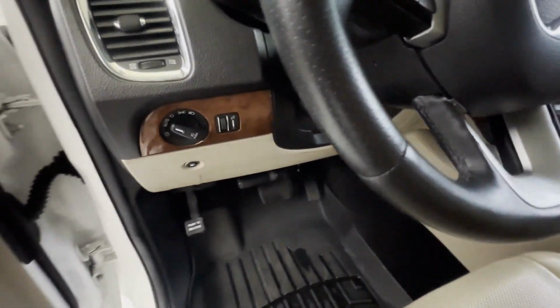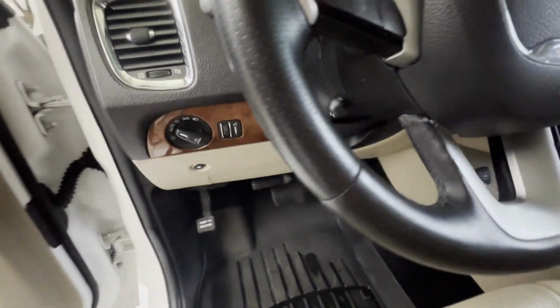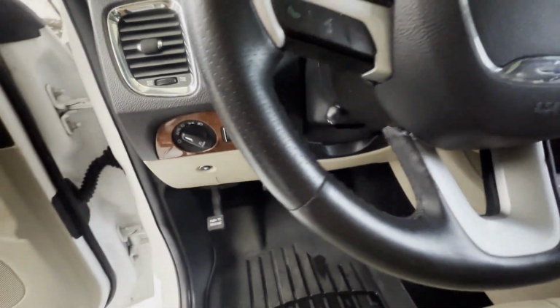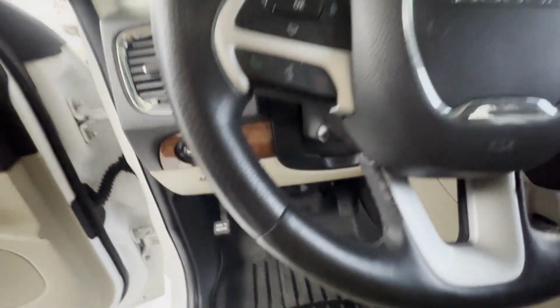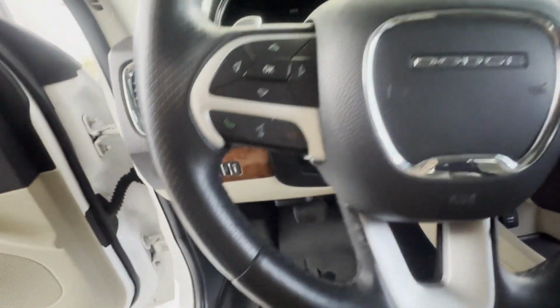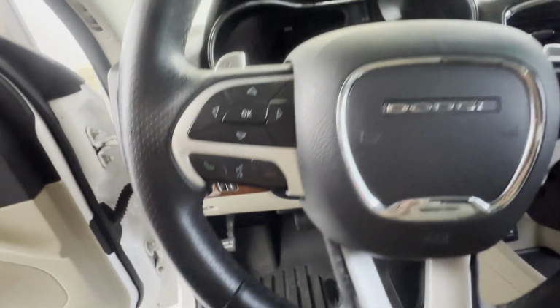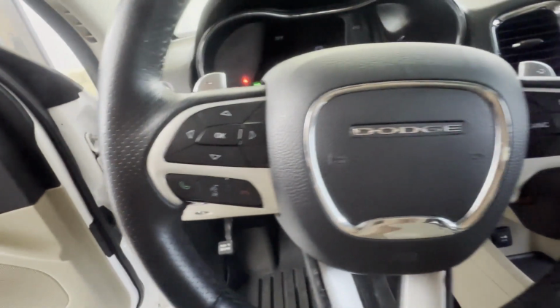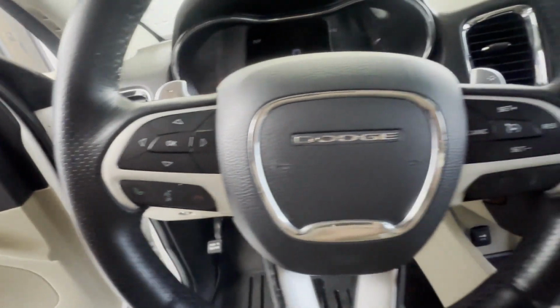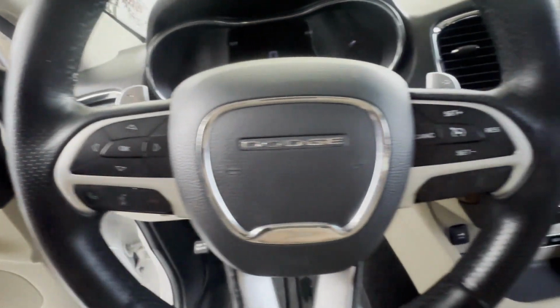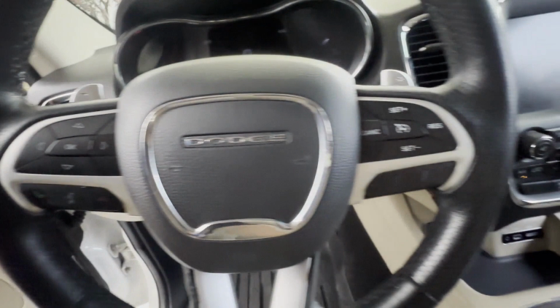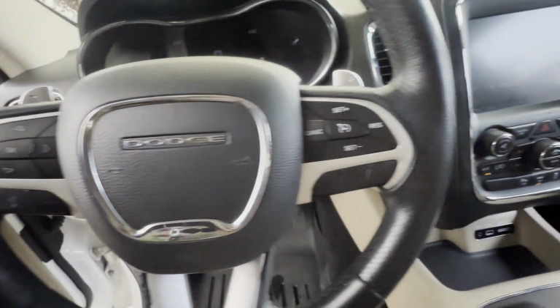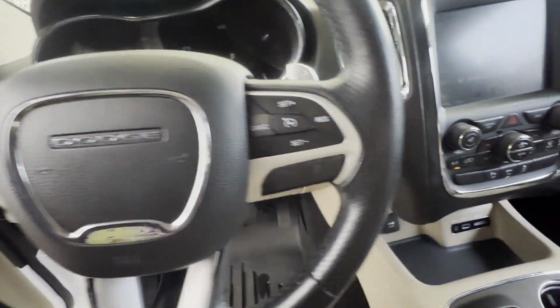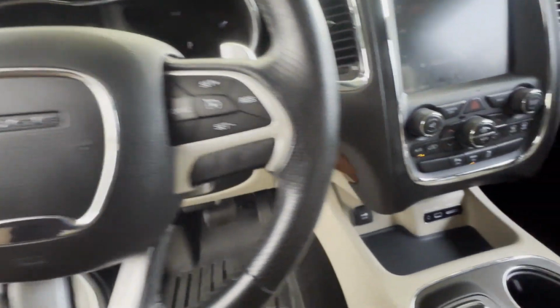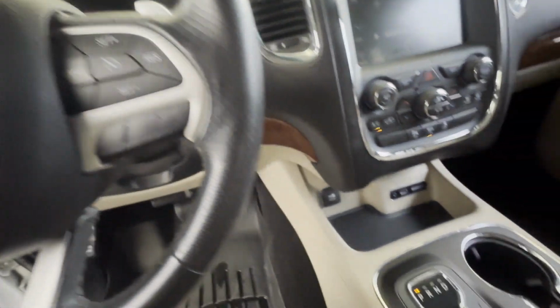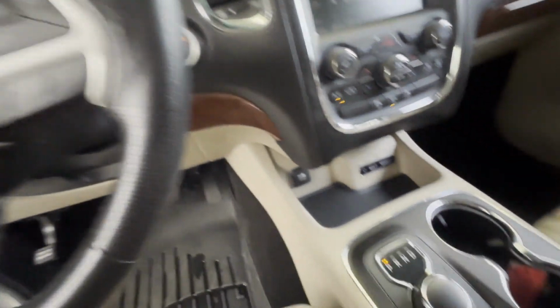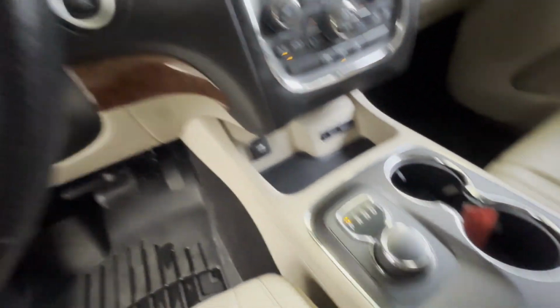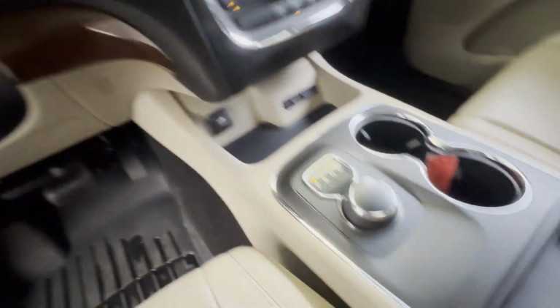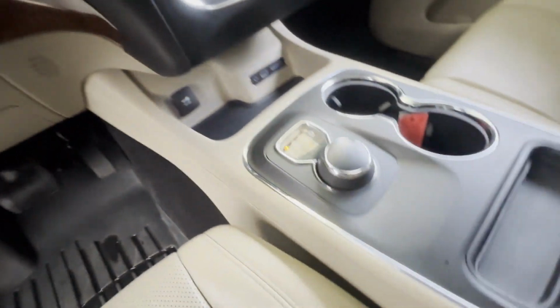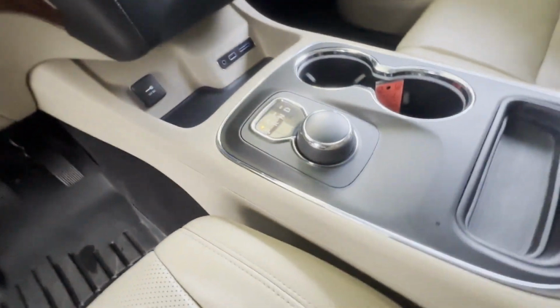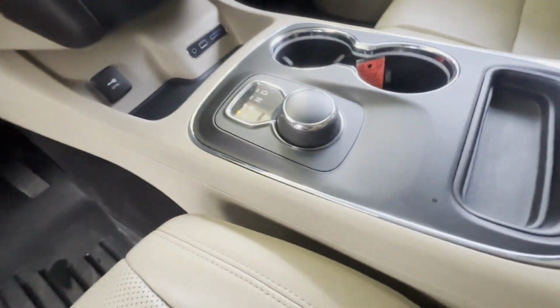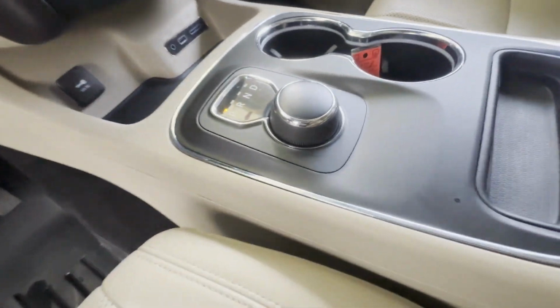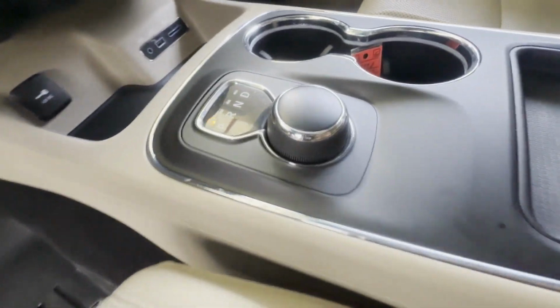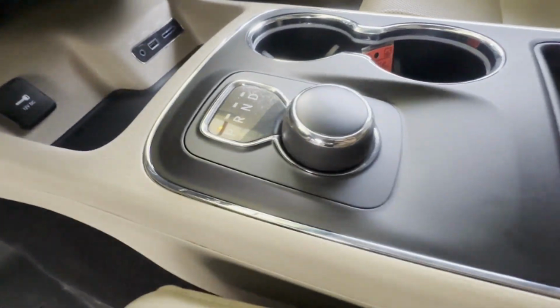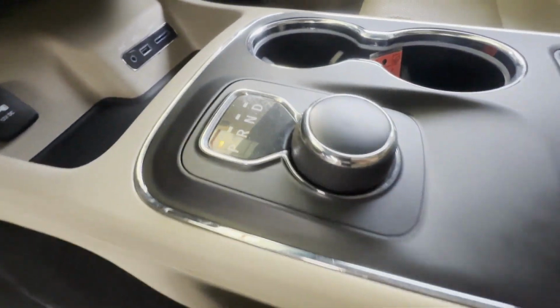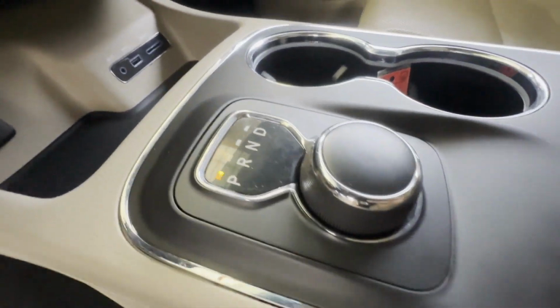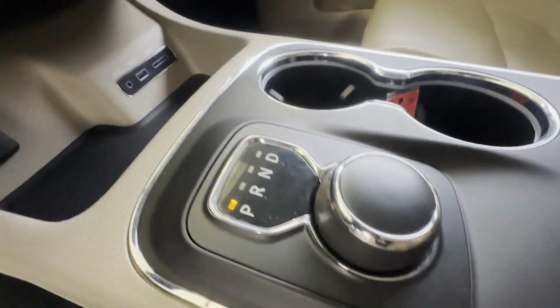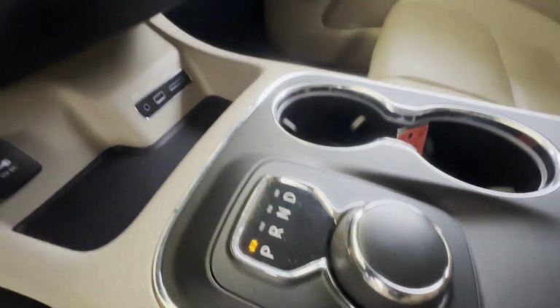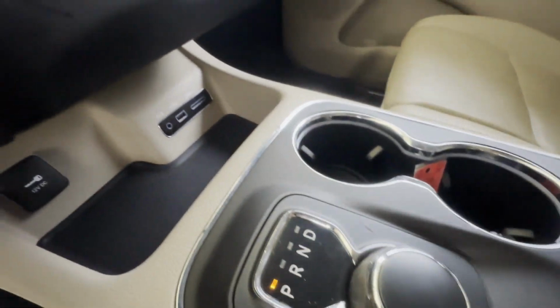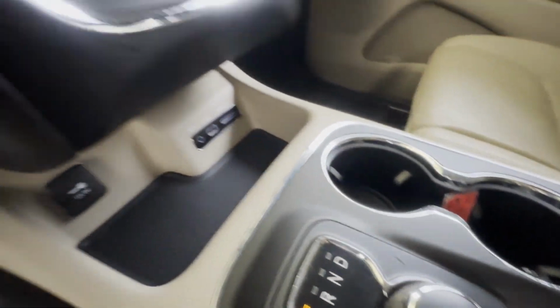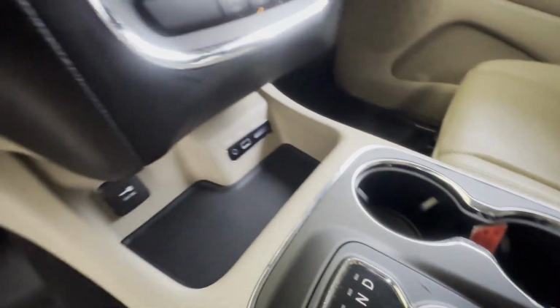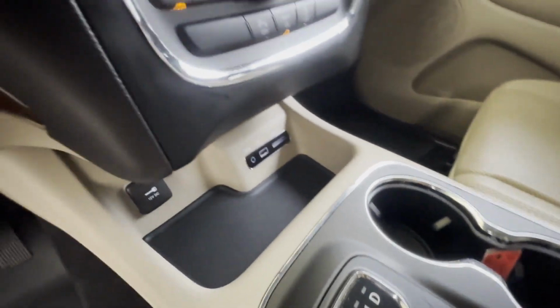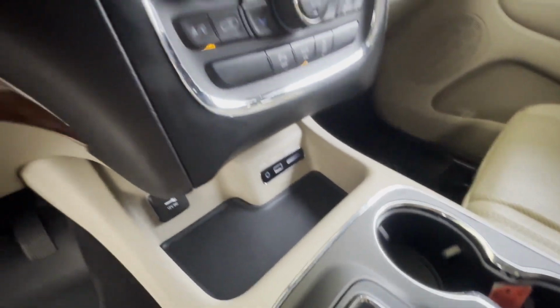Backup camera, passenger seat adjustable lumbar support, memory seat, and cooled front seats.